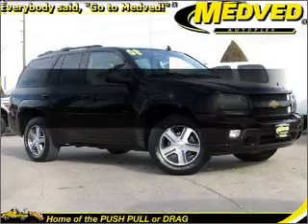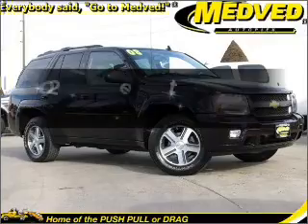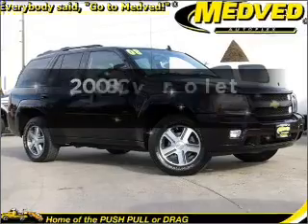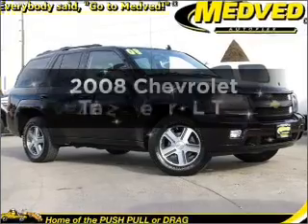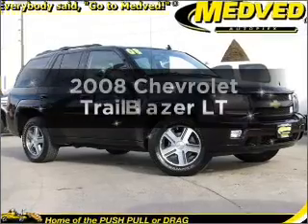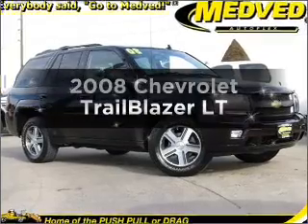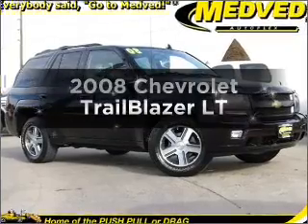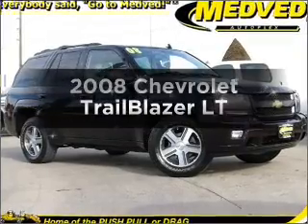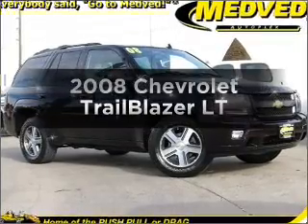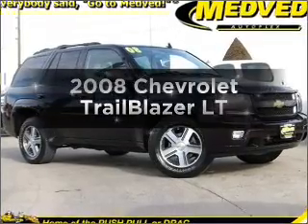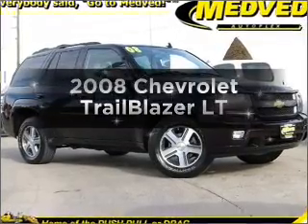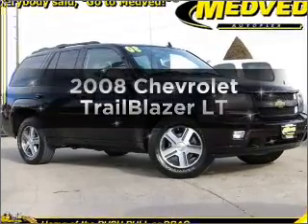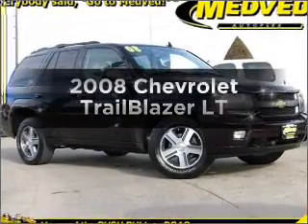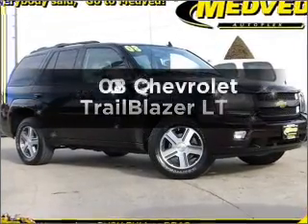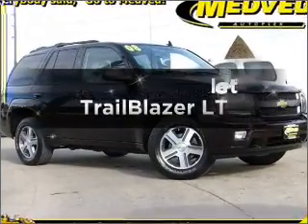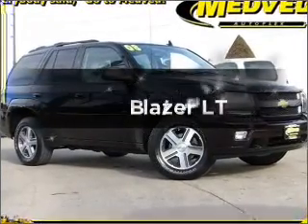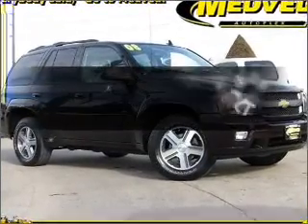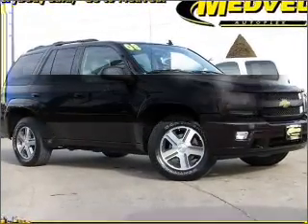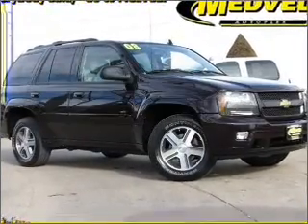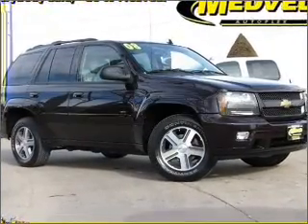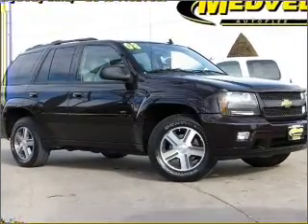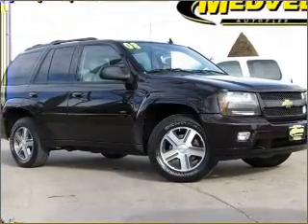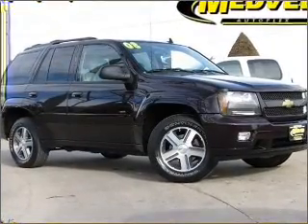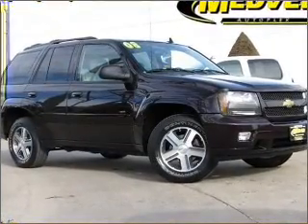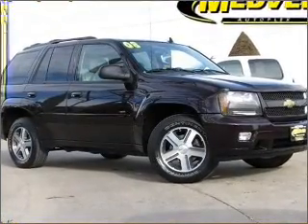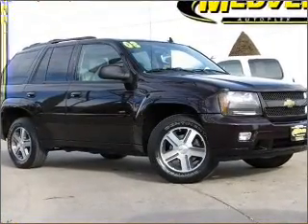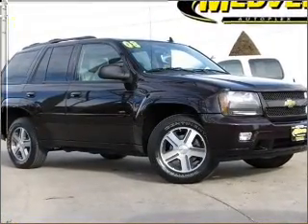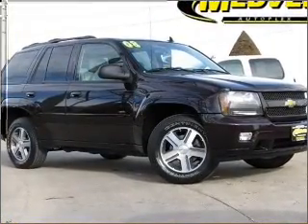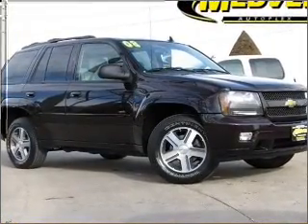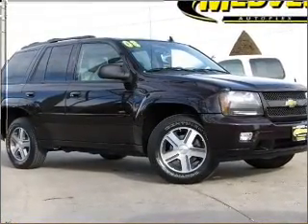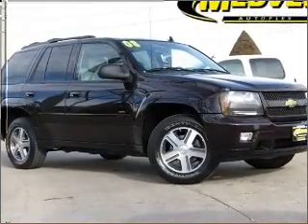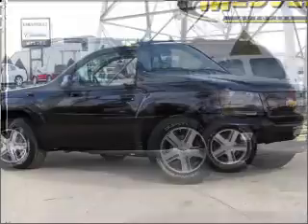Introducing the 2008 Chevrolet Trailblazer. If you're looking for a first-rate auto, this one could be yours today.